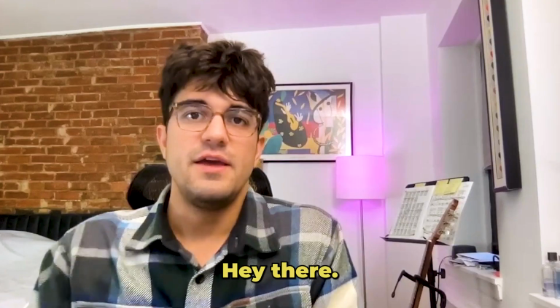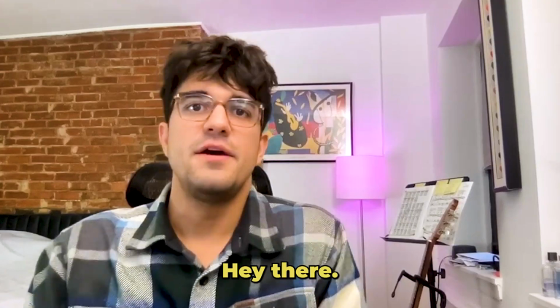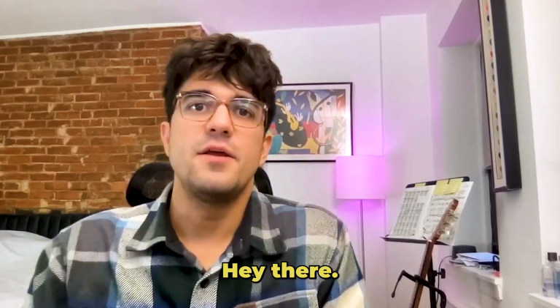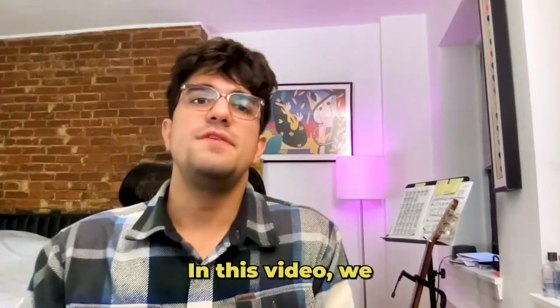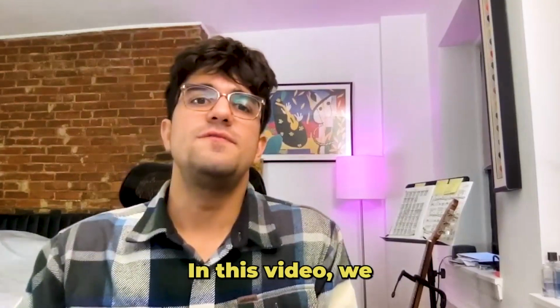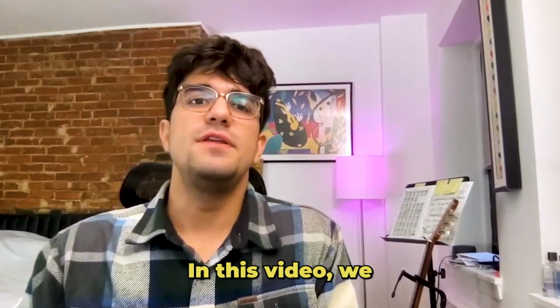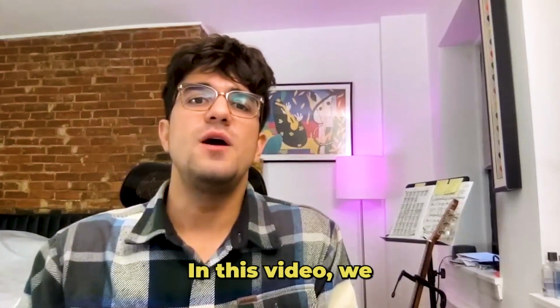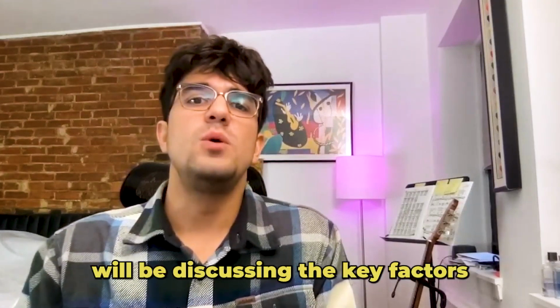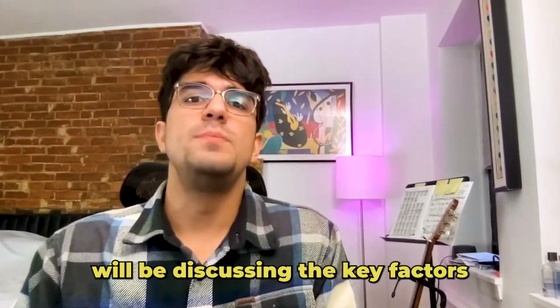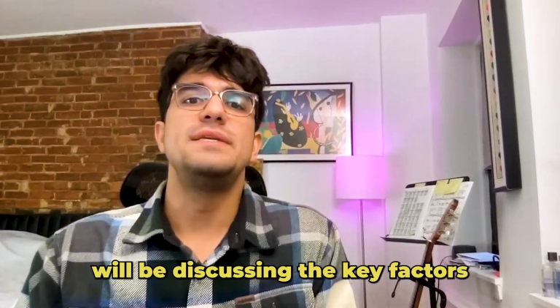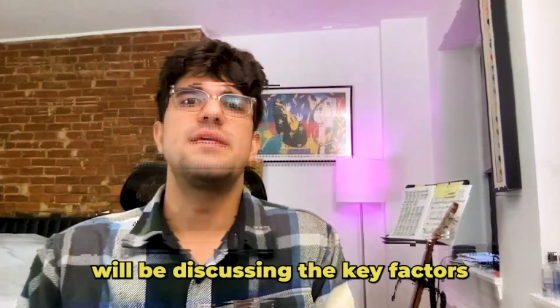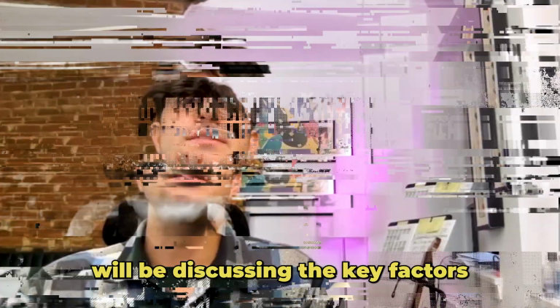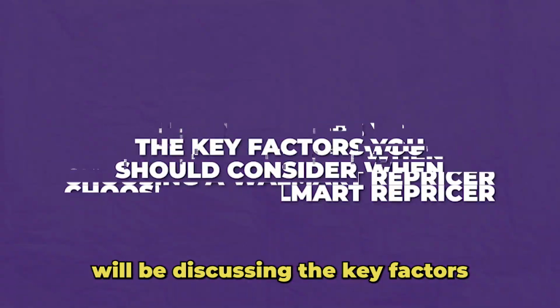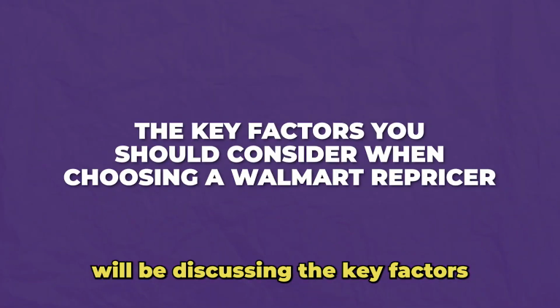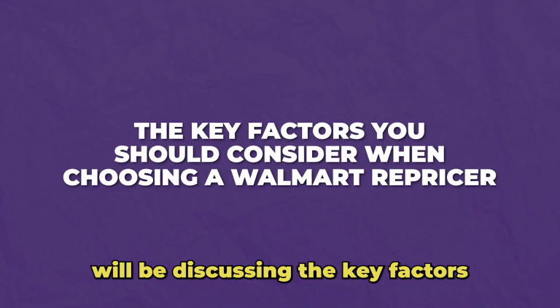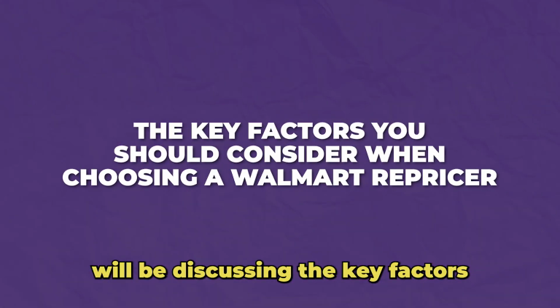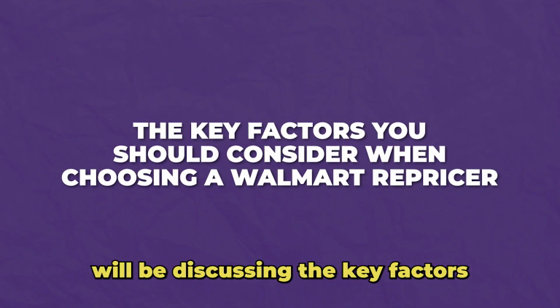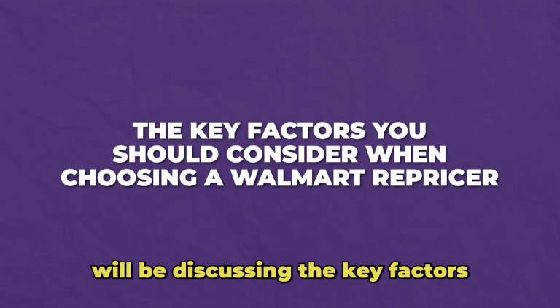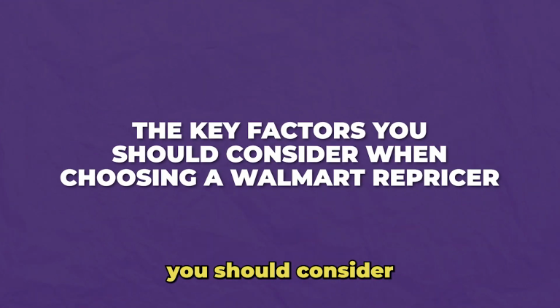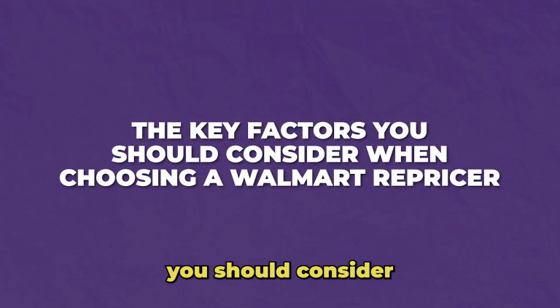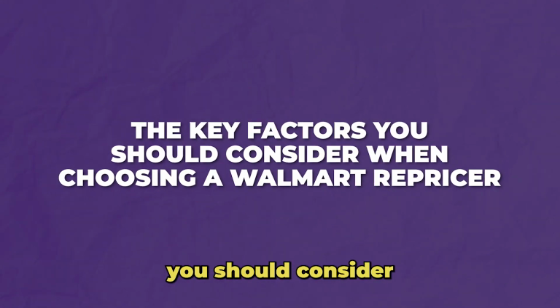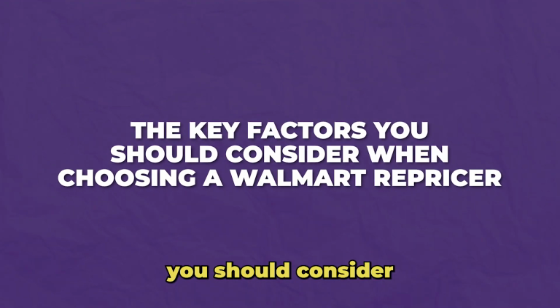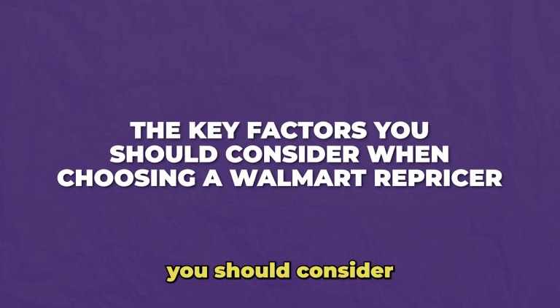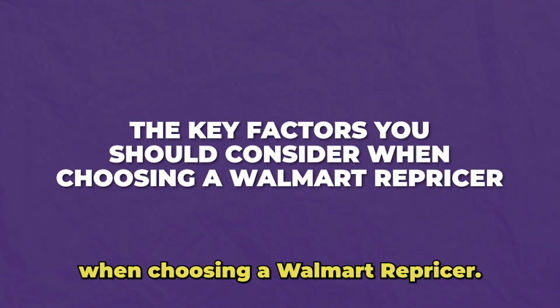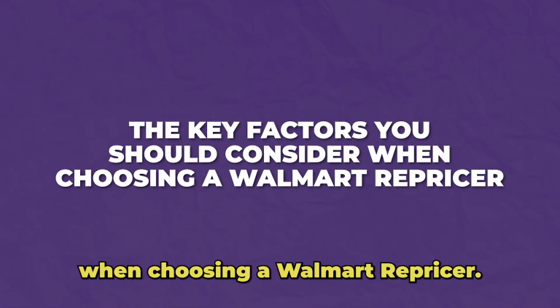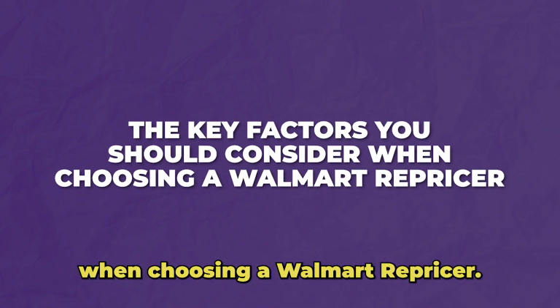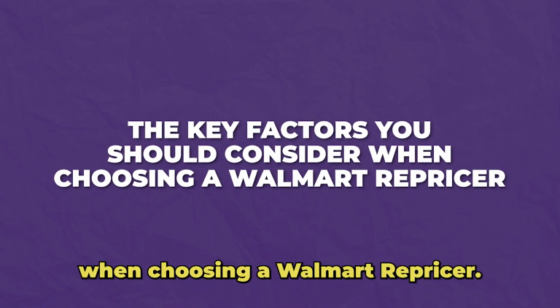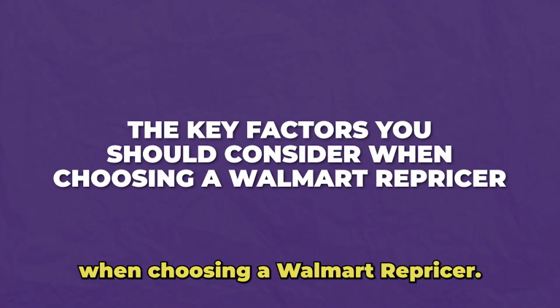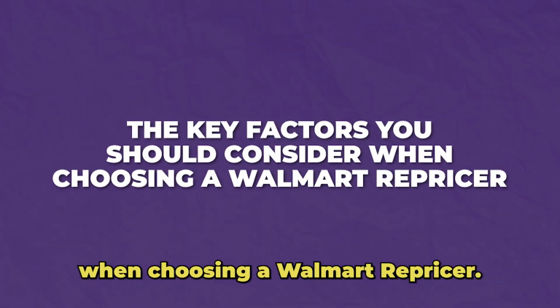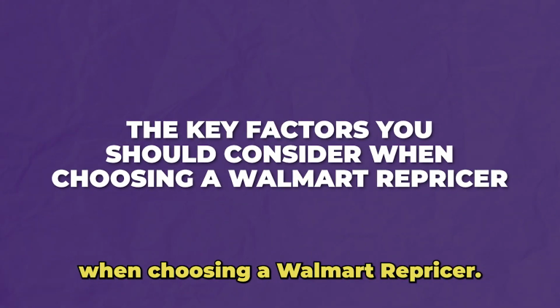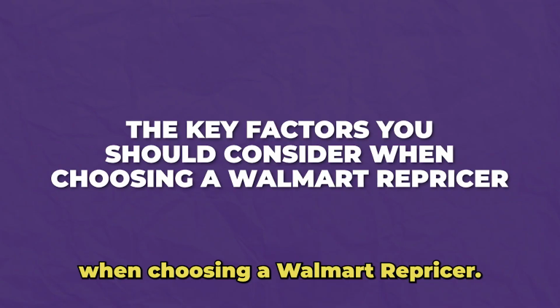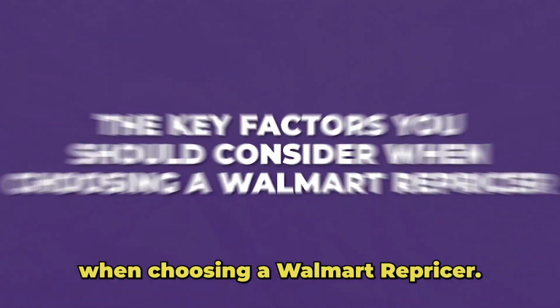Hey there! In this video, we will be discussing the key factors you should consider when choosing a Walmart repricer.